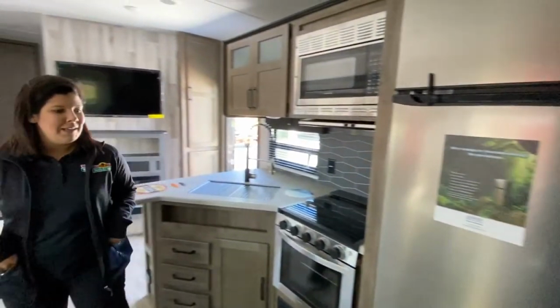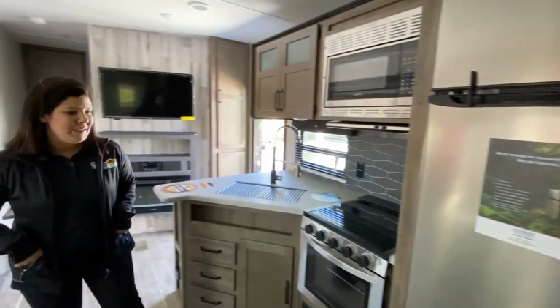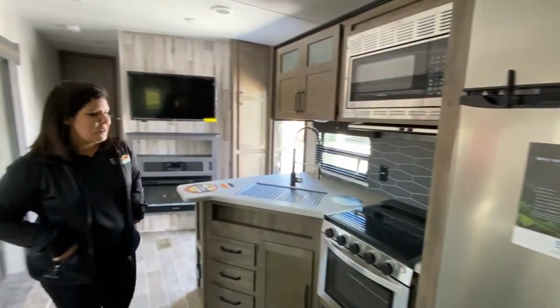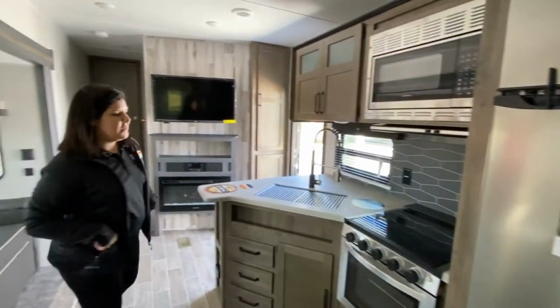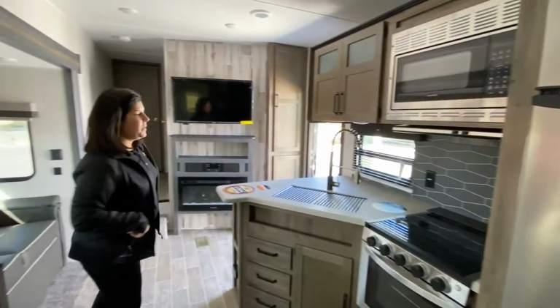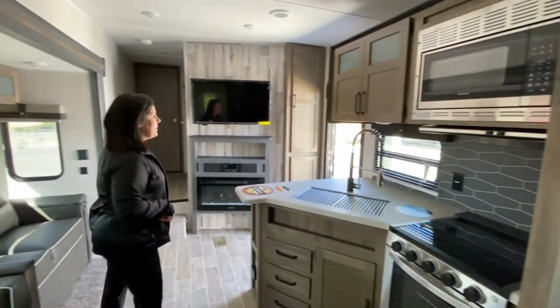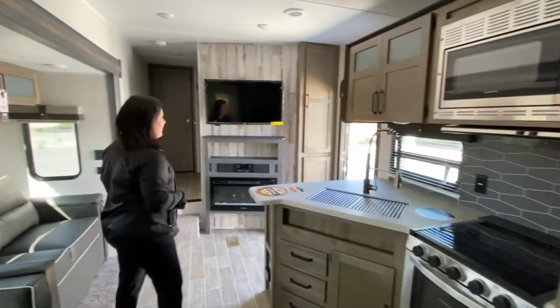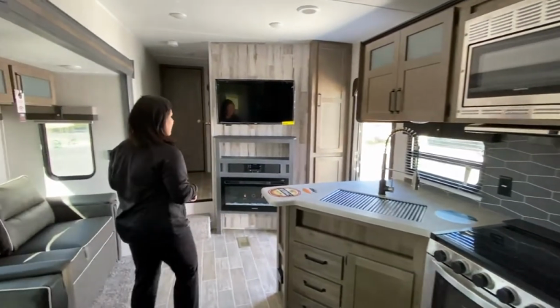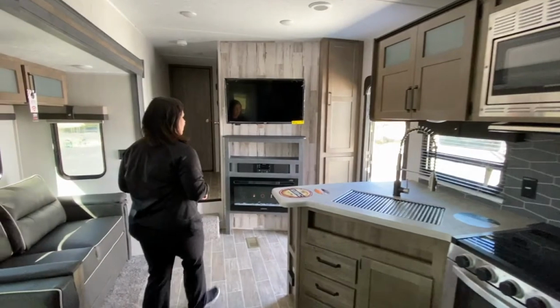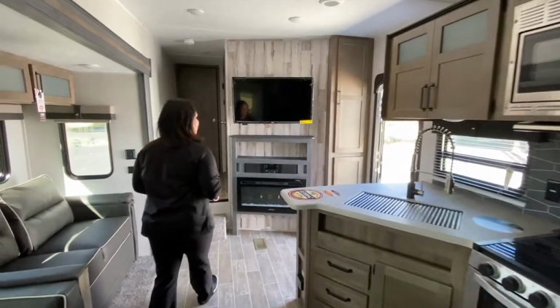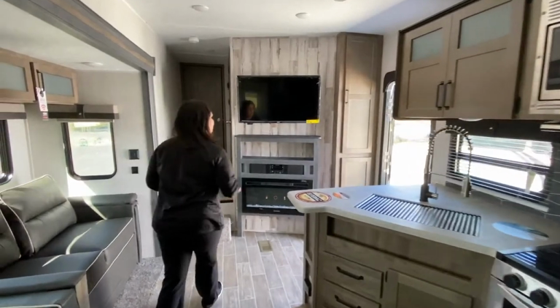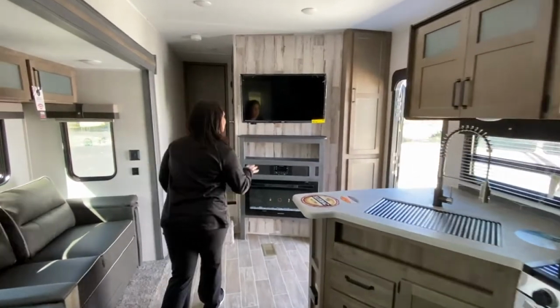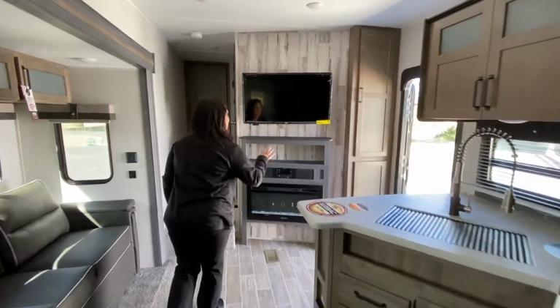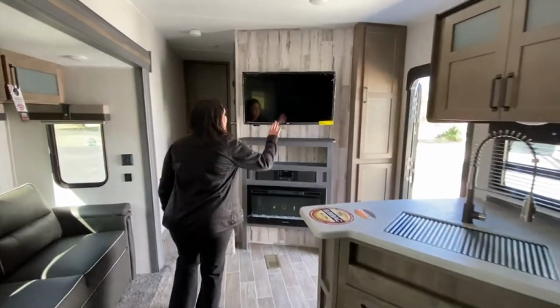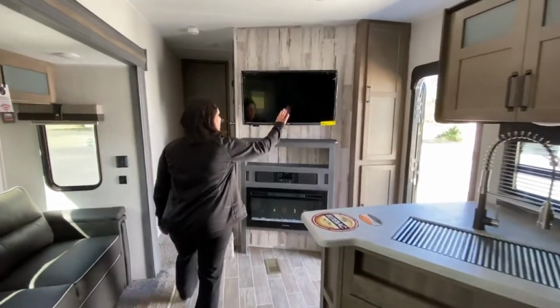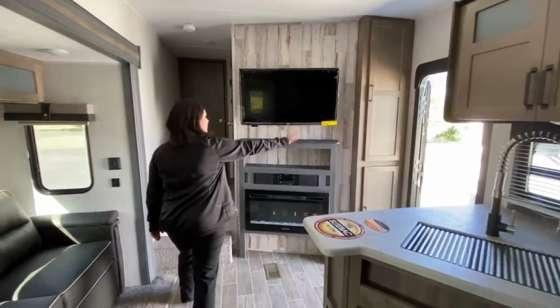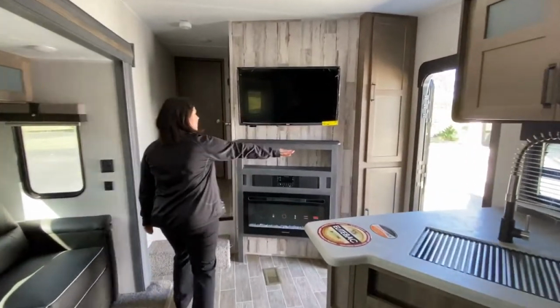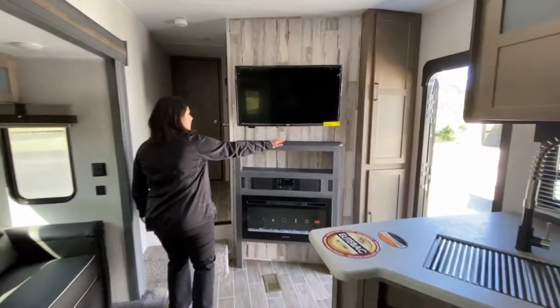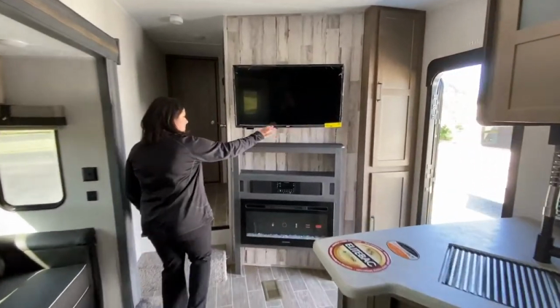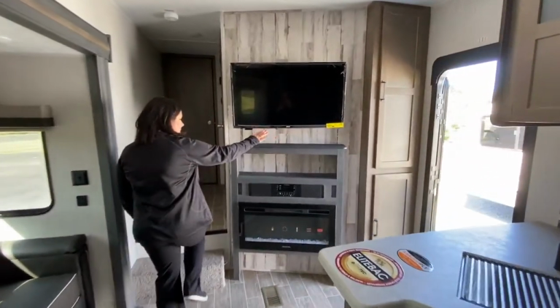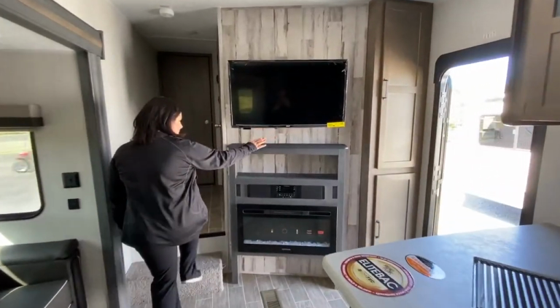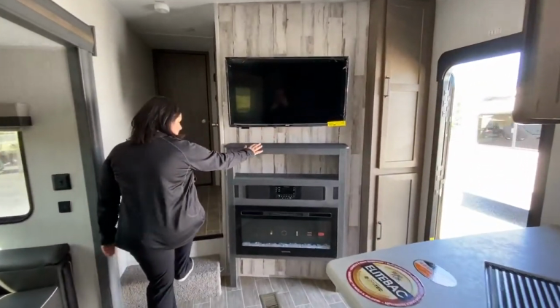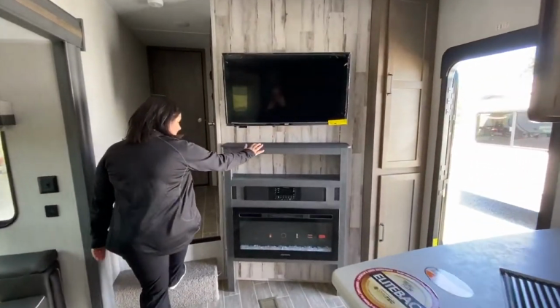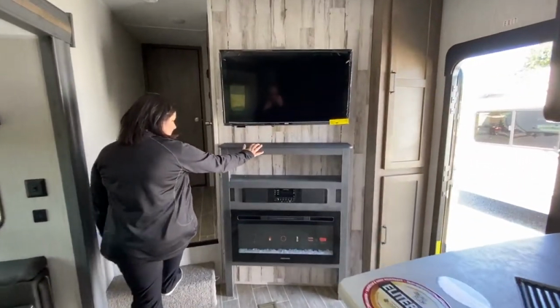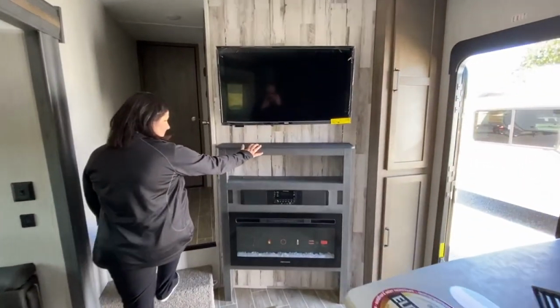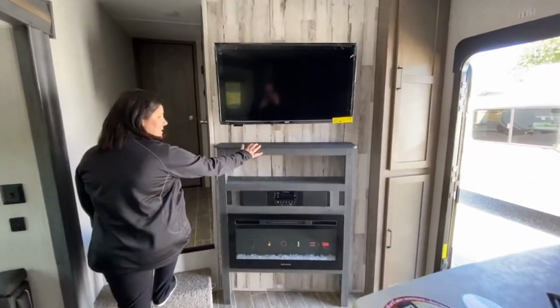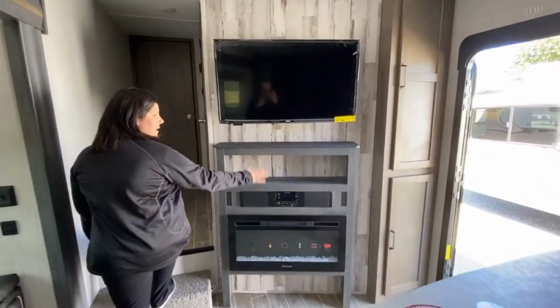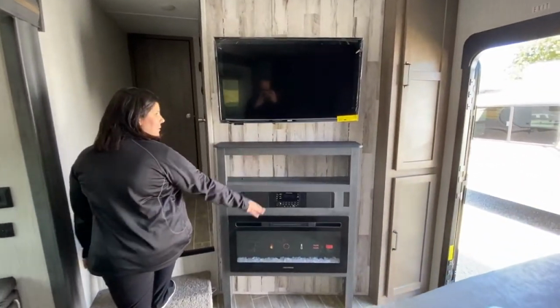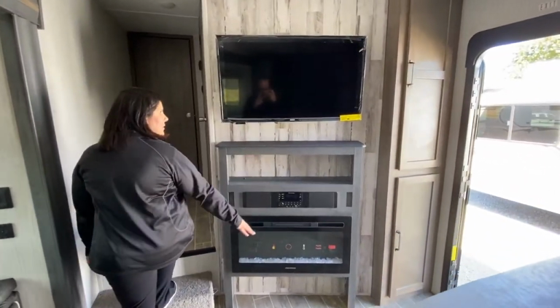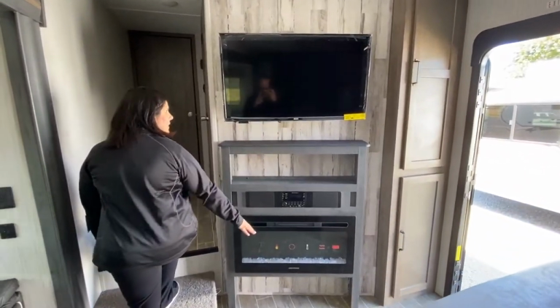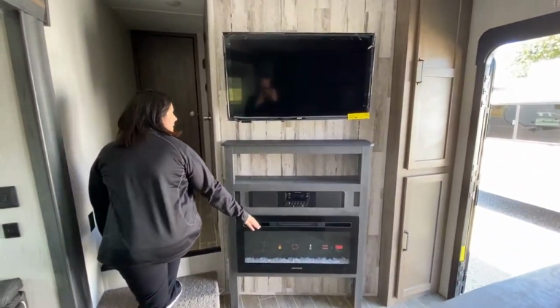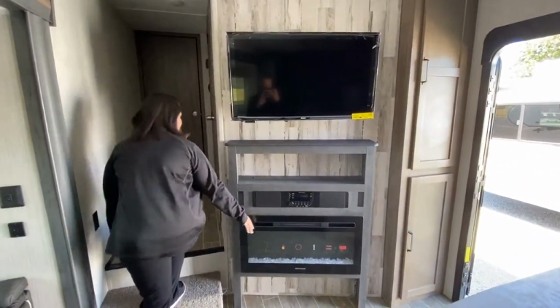And up here you've got more storage along with your entertainment center with your fireplace.